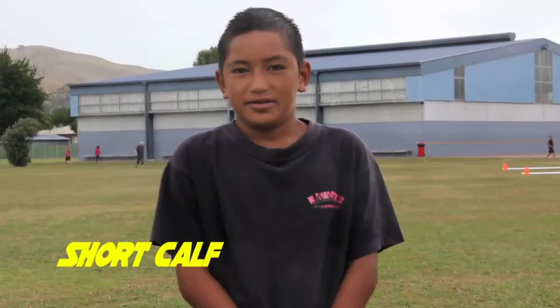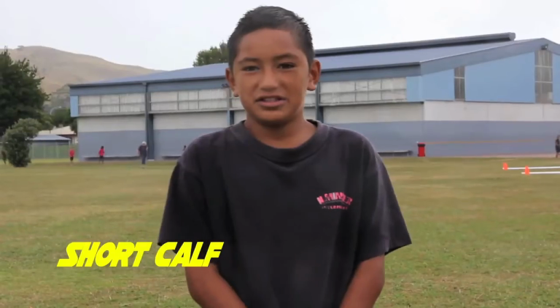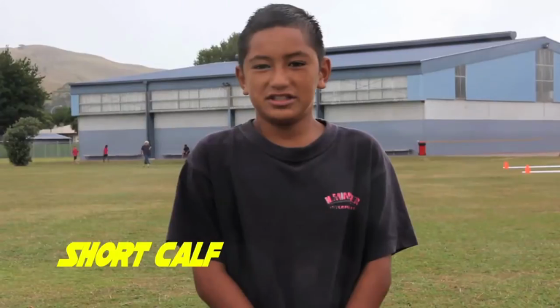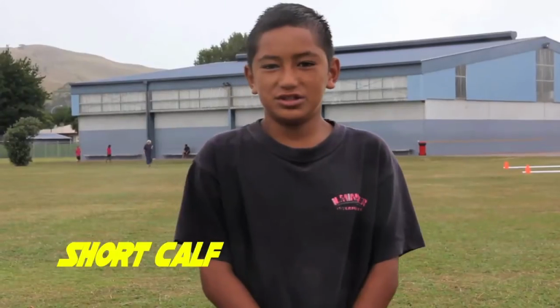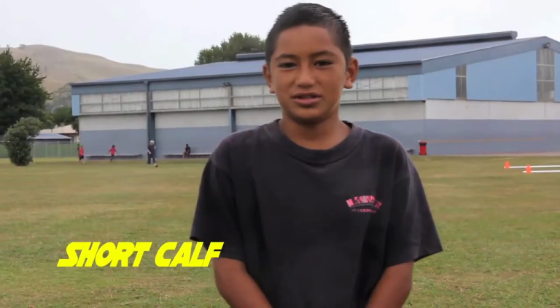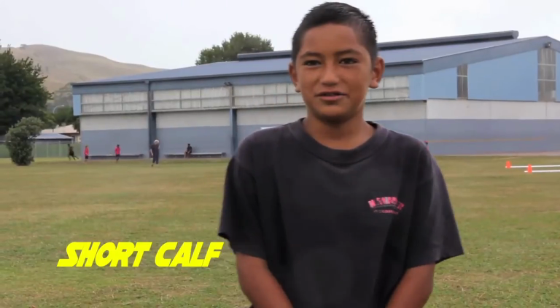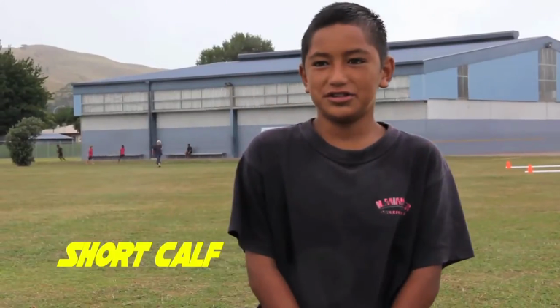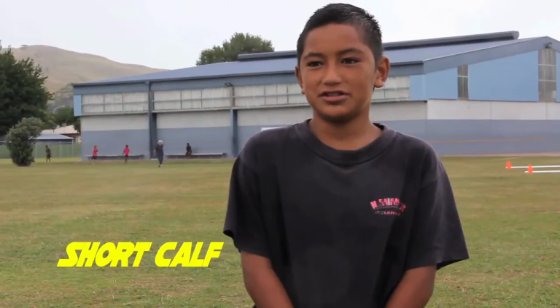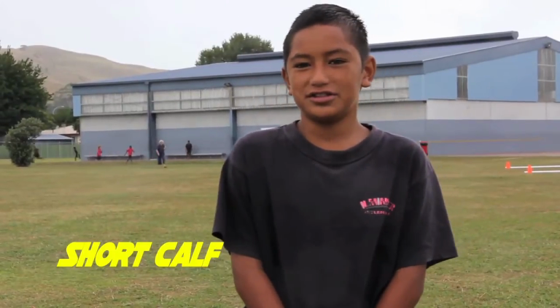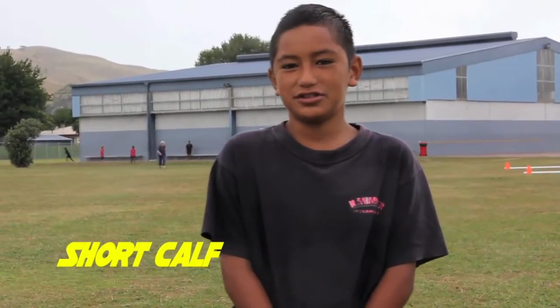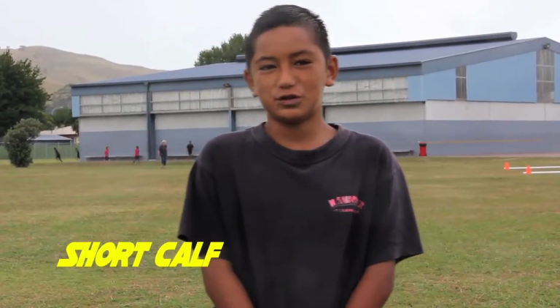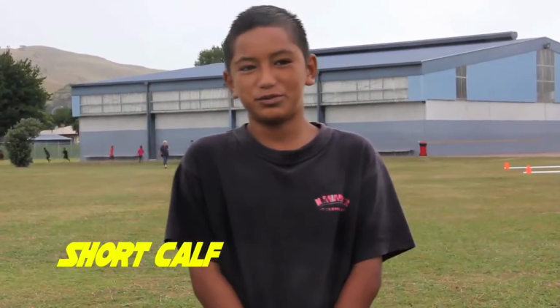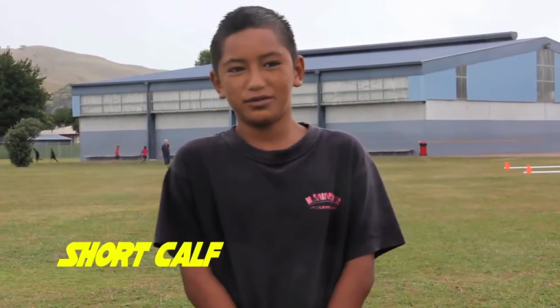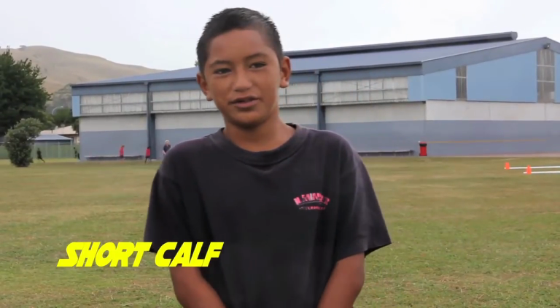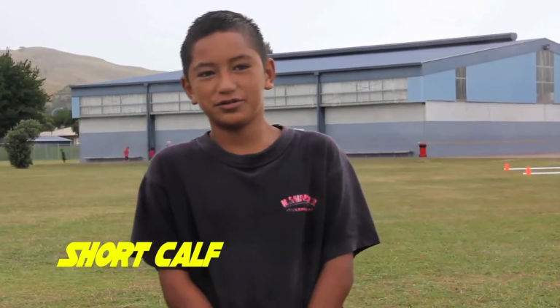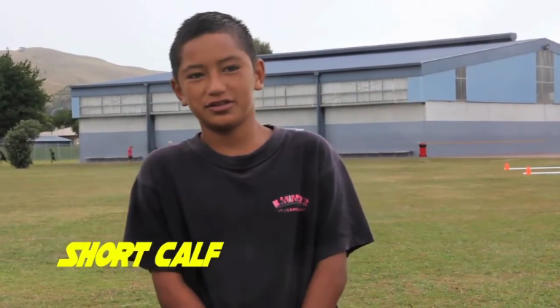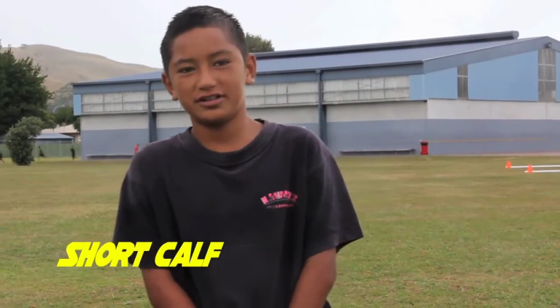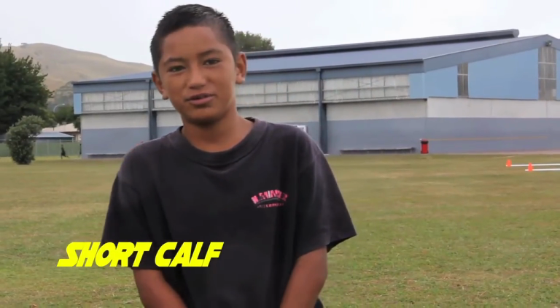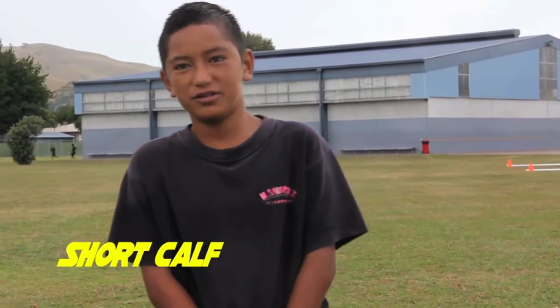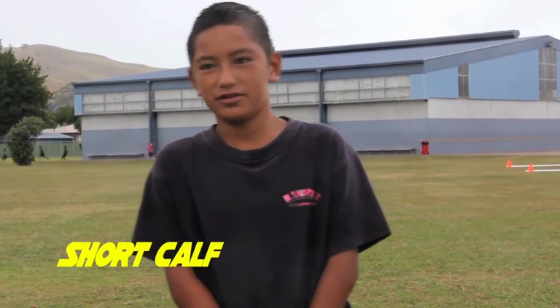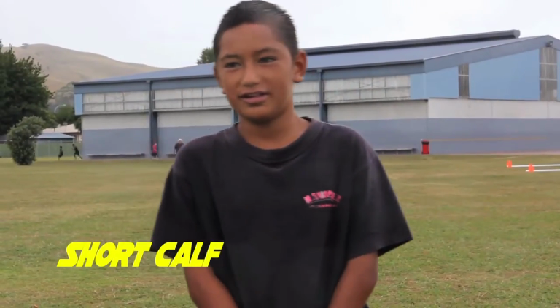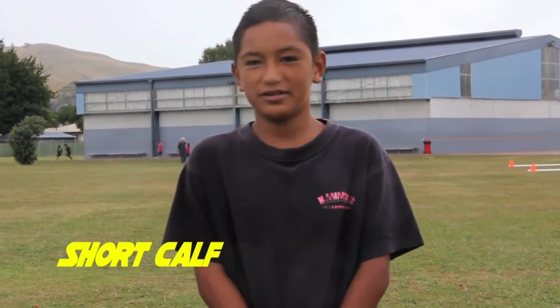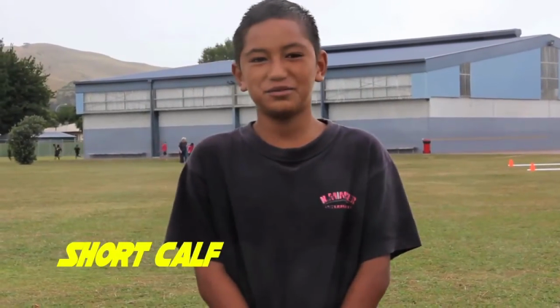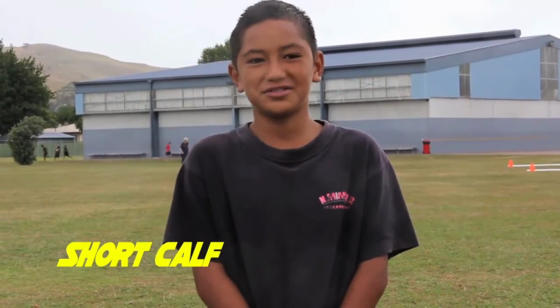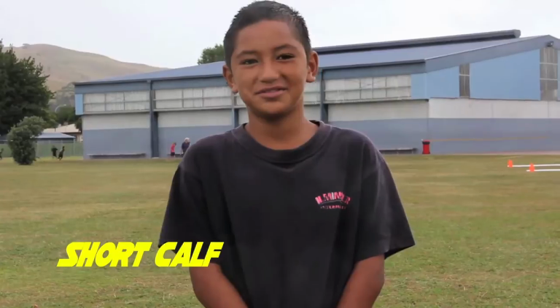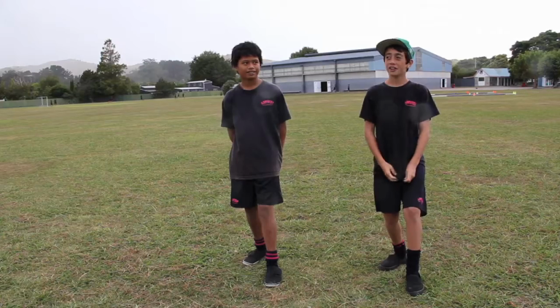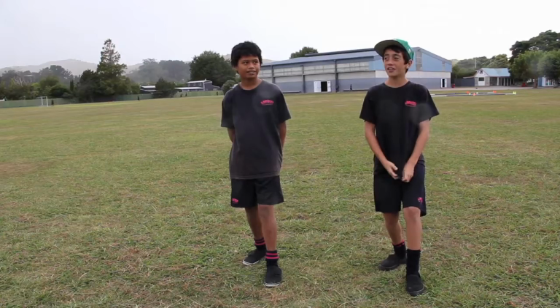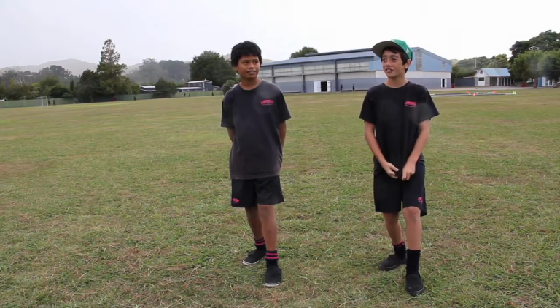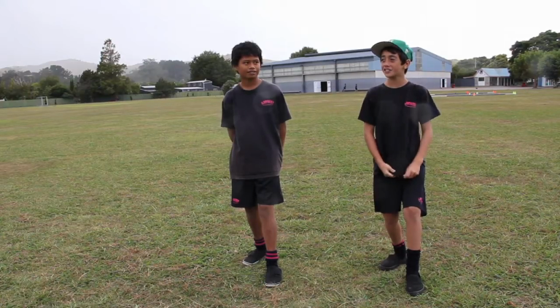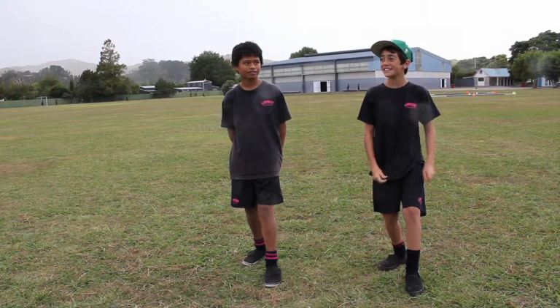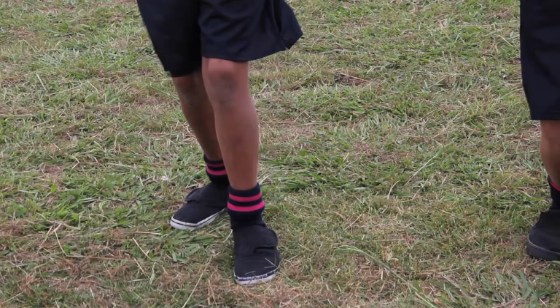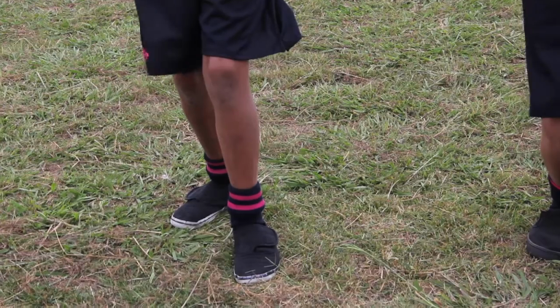This is the short calf stretch. It stretches from the bottom of your heel to the bottom of your calf muscle. We hold it for 10 seconds.